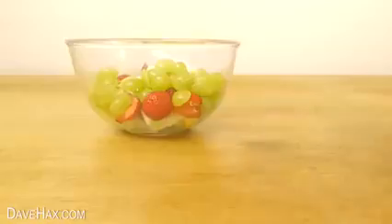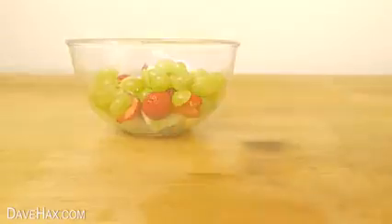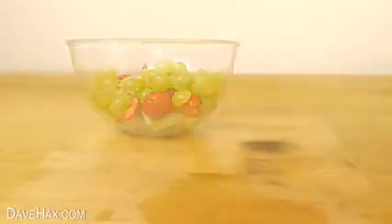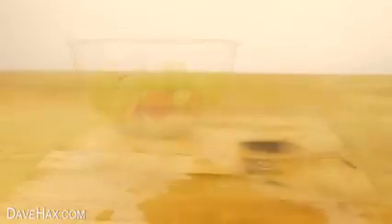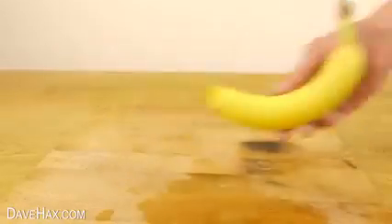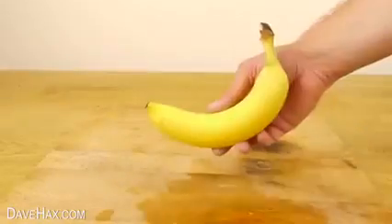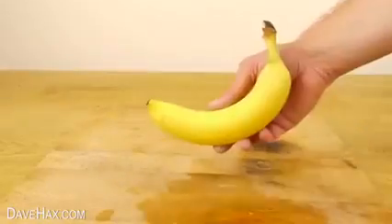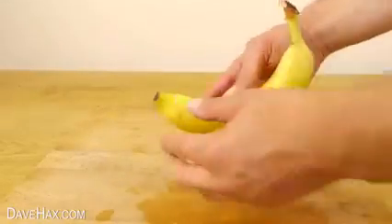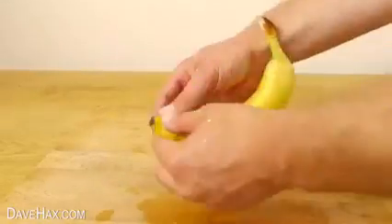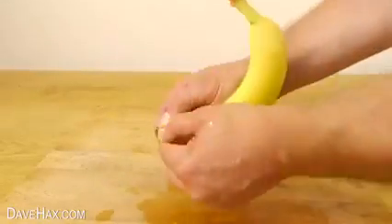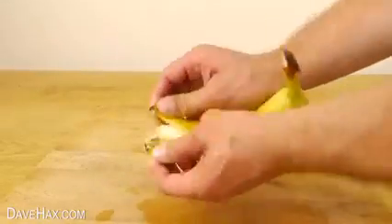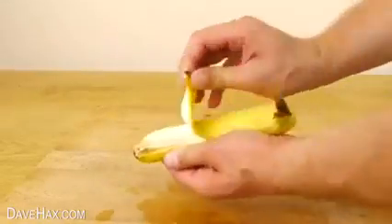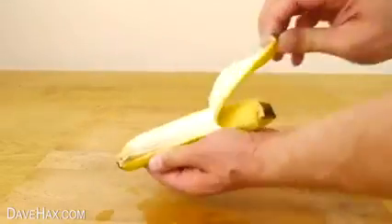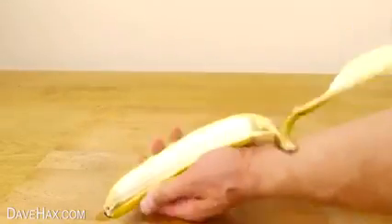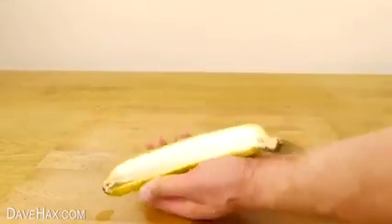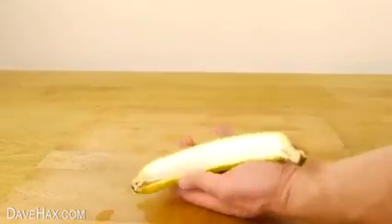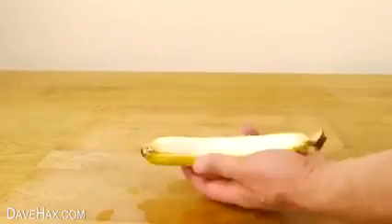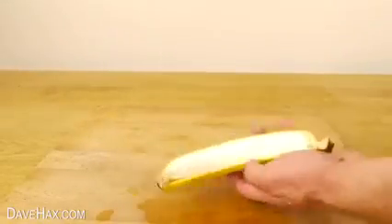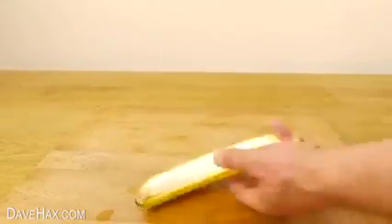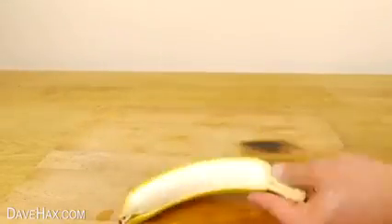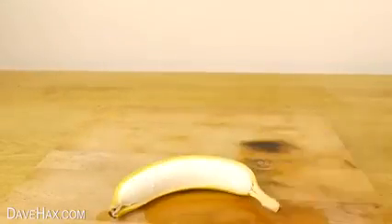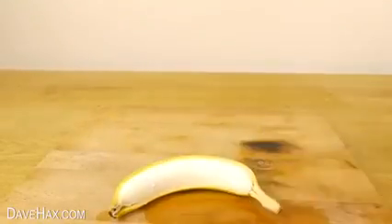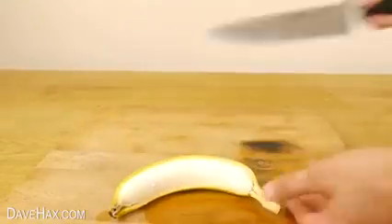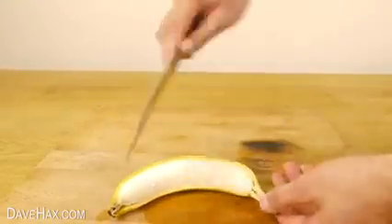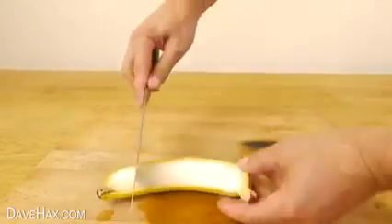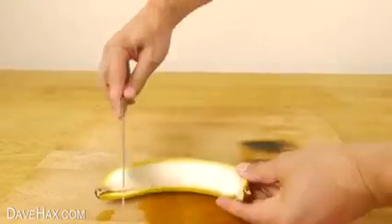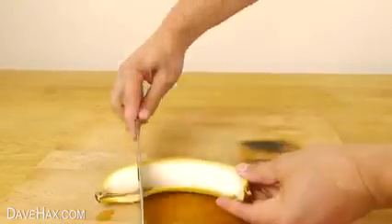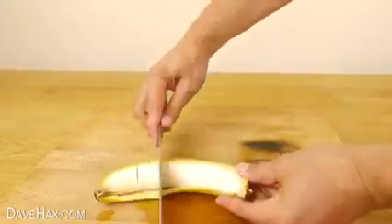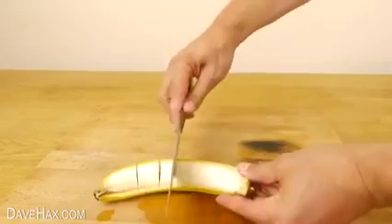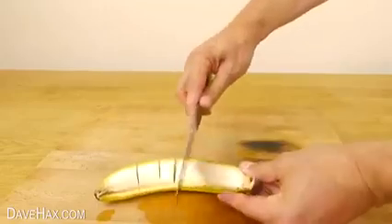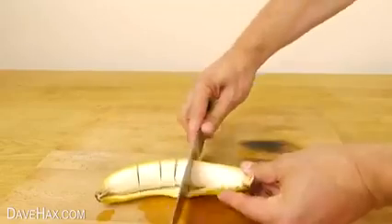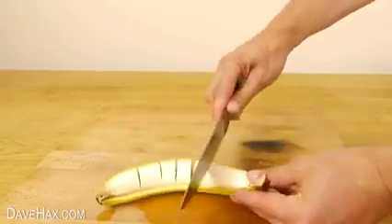If you're using banana, remove one half of the skin and chop the fruit while it's still sat in the peel.